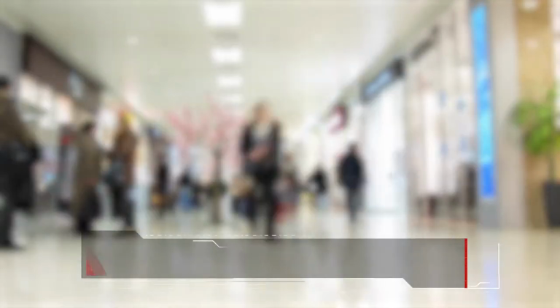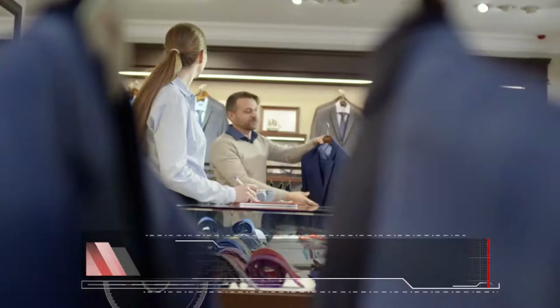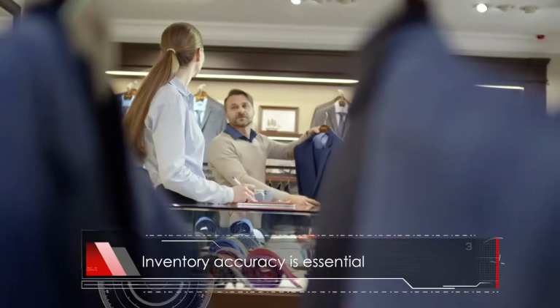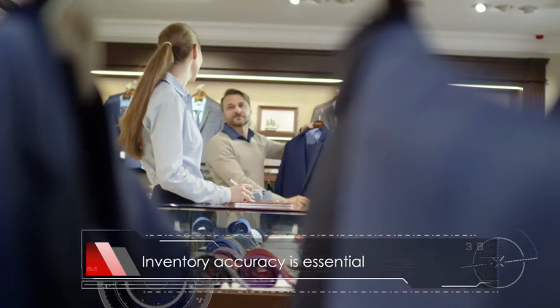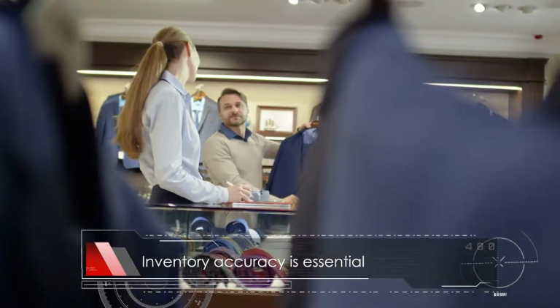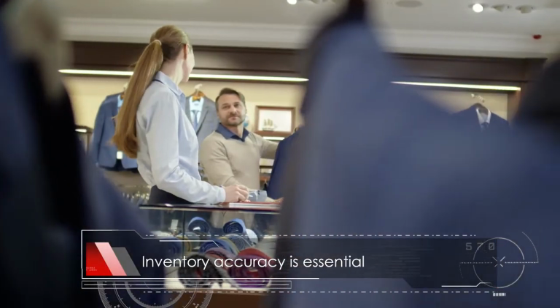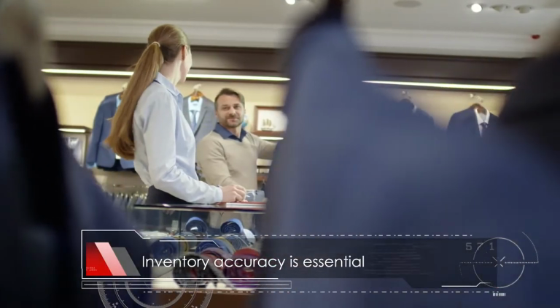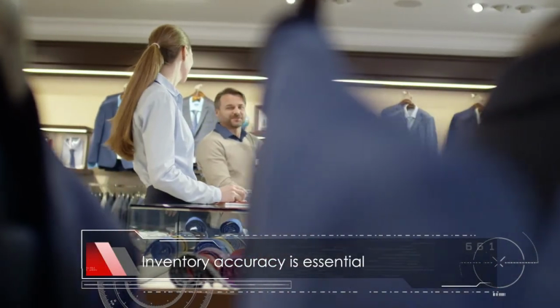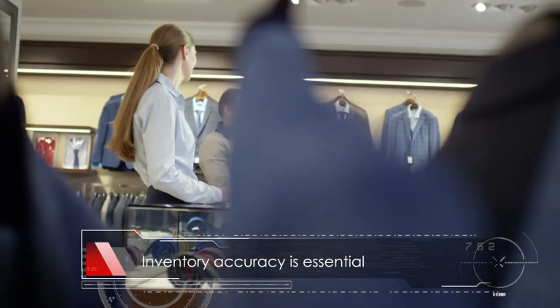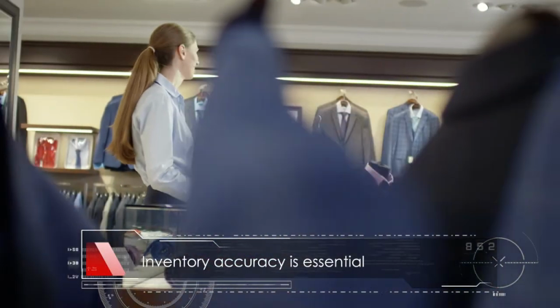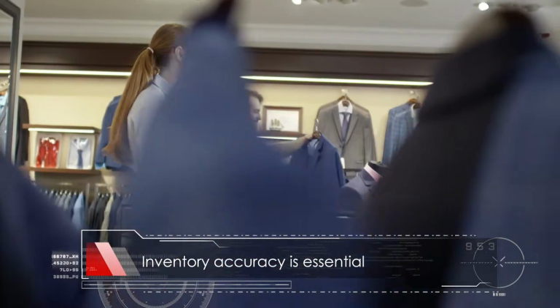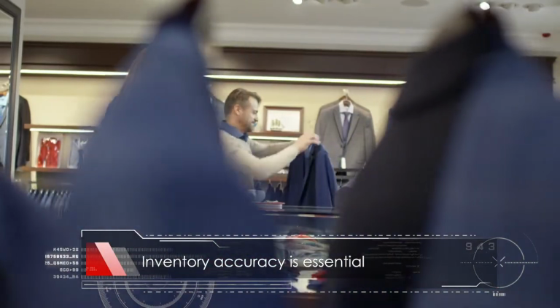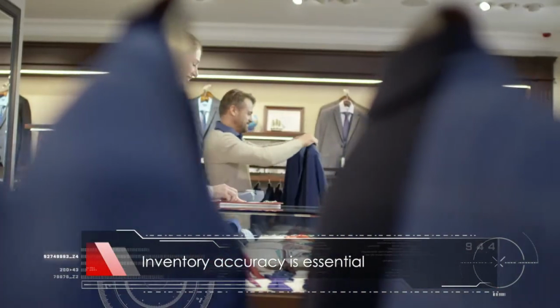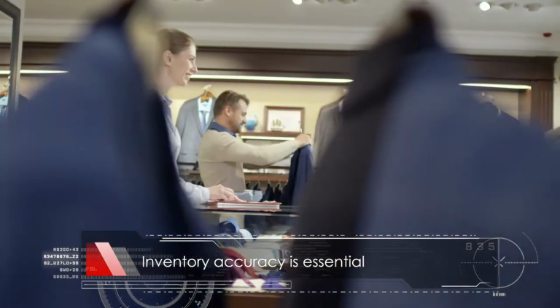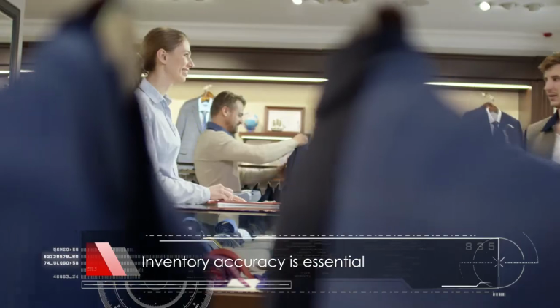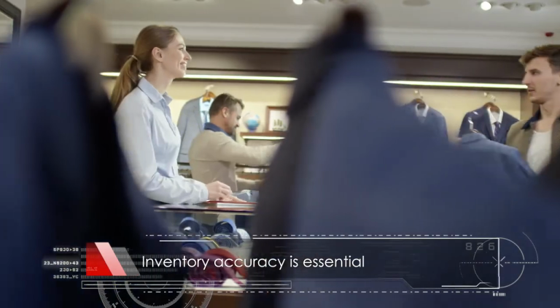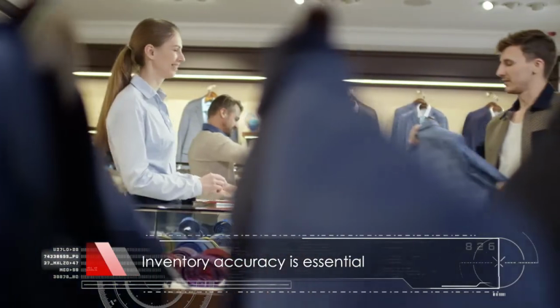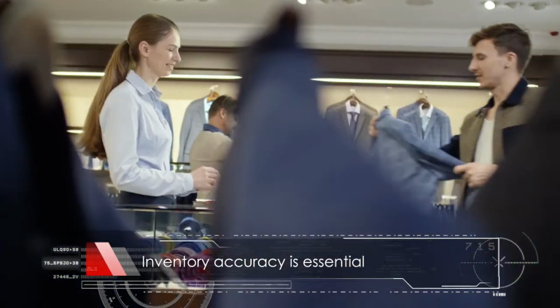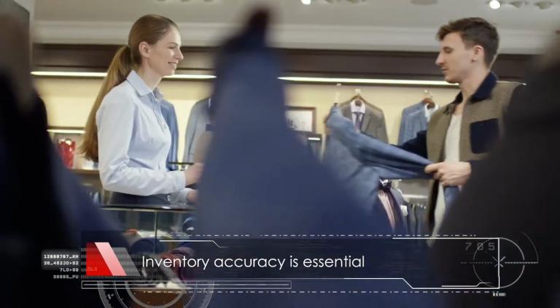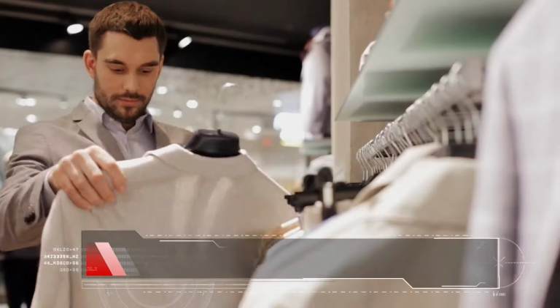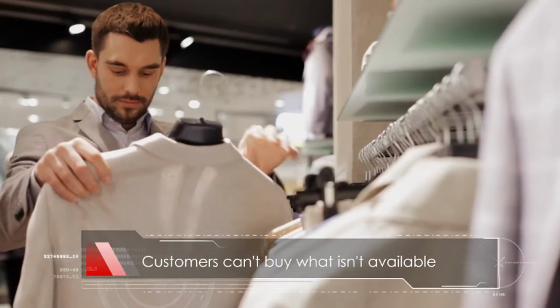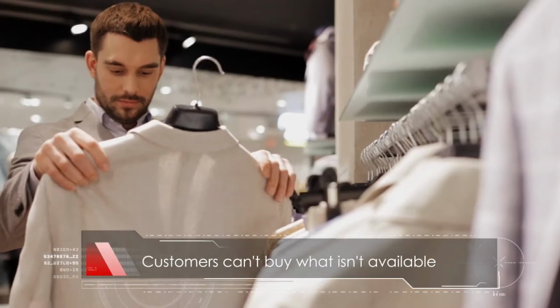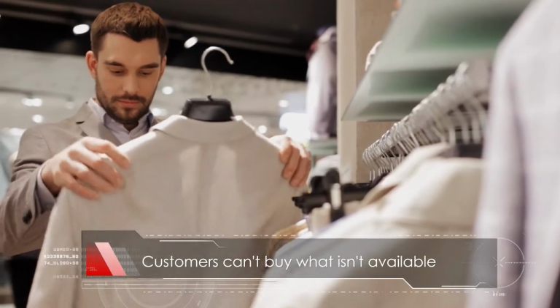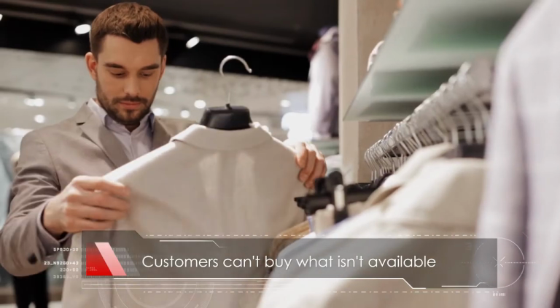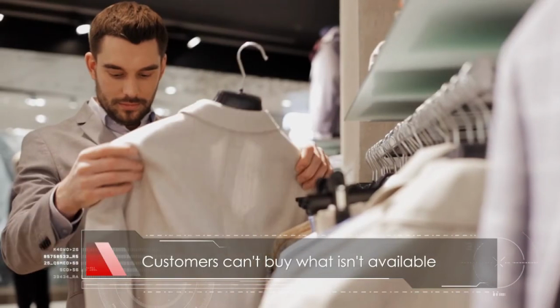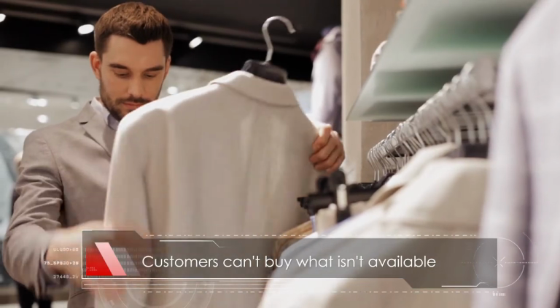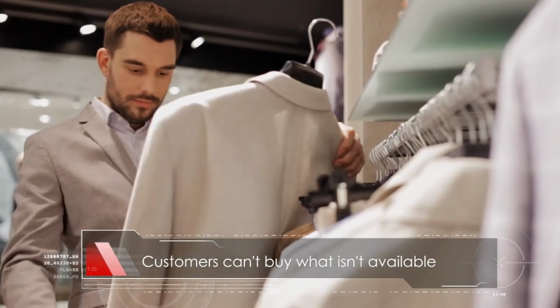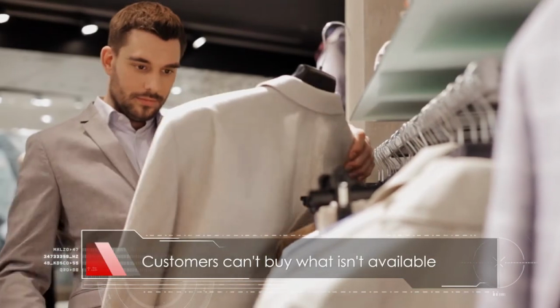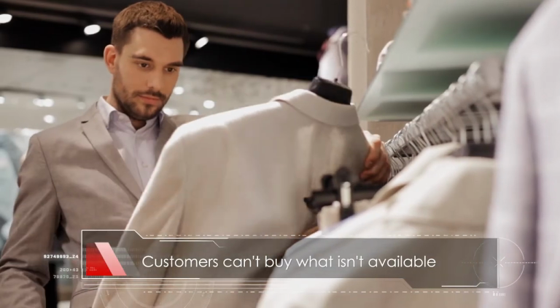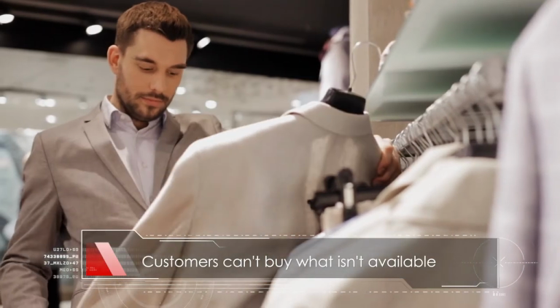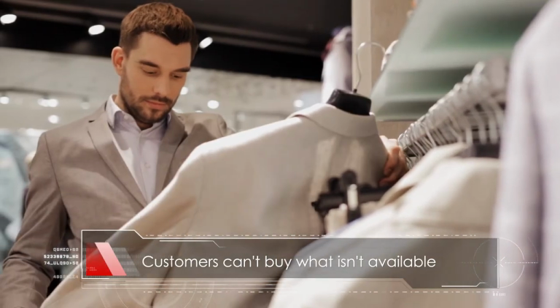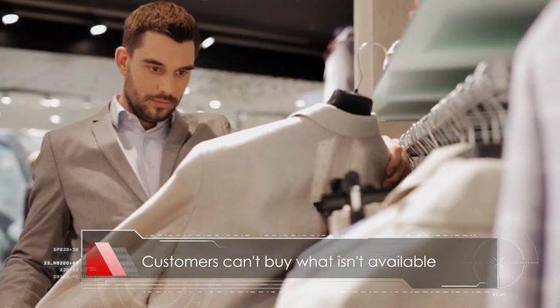Inventory accuracy is essential for managing any retail business. Simply, customers can't buy what isn't available.